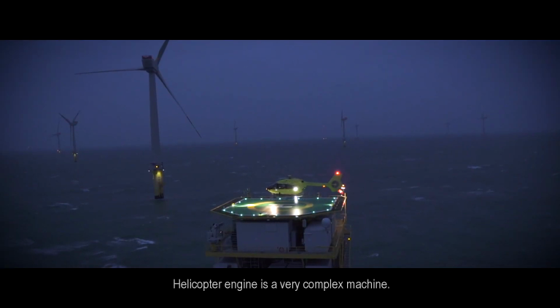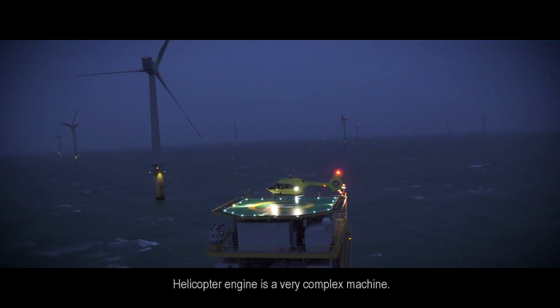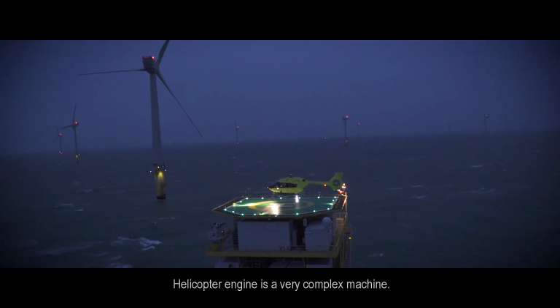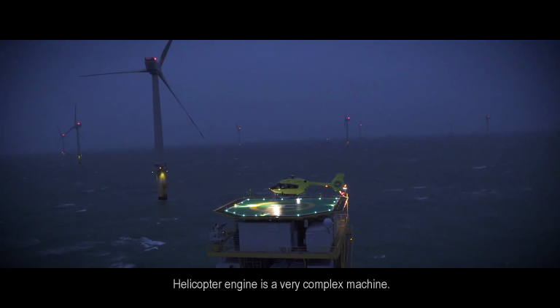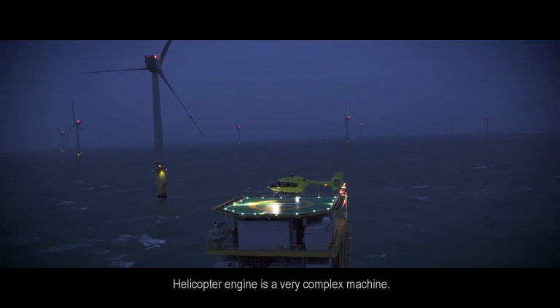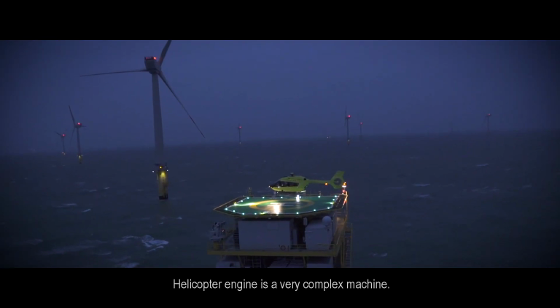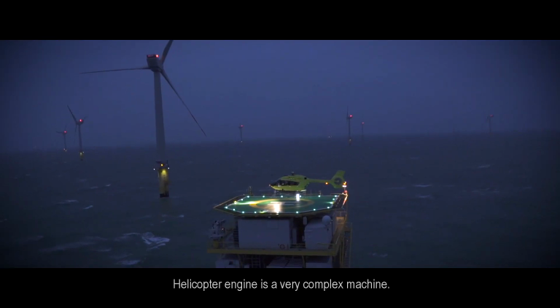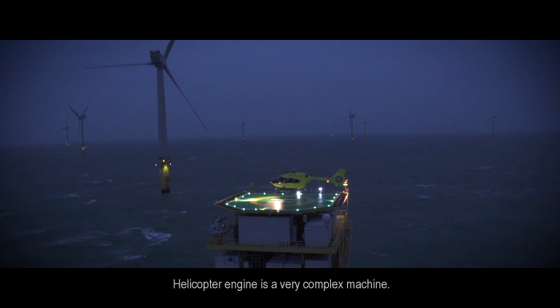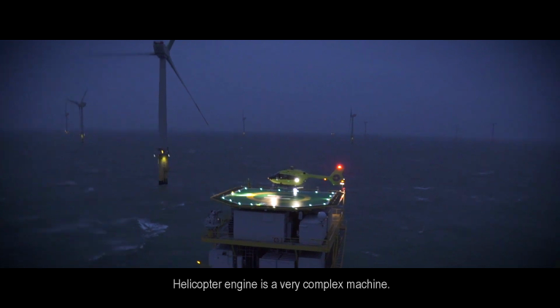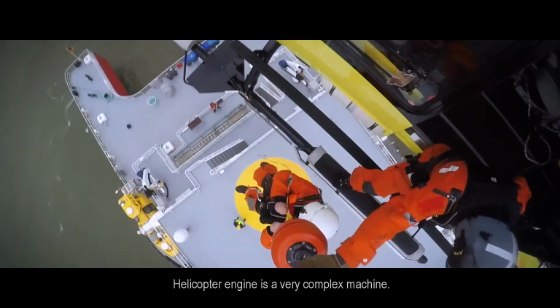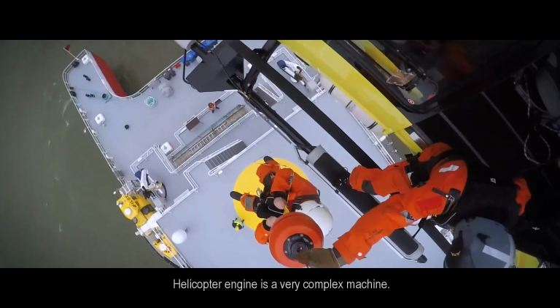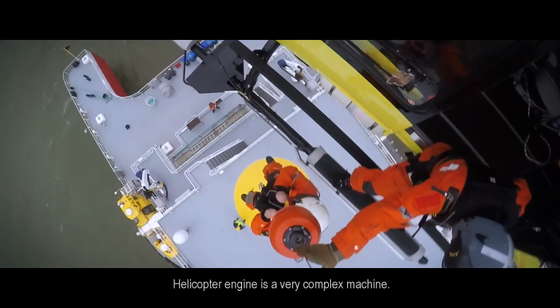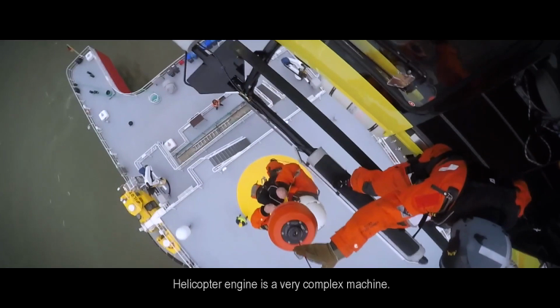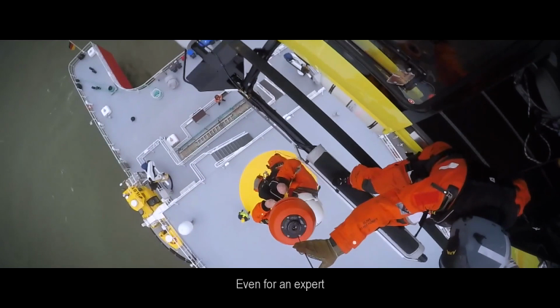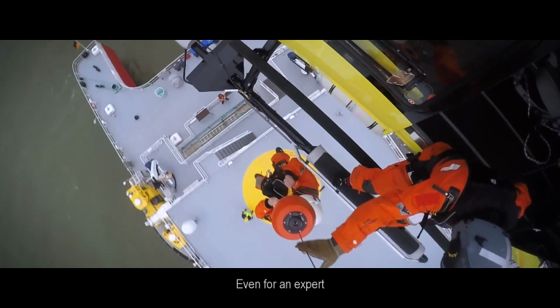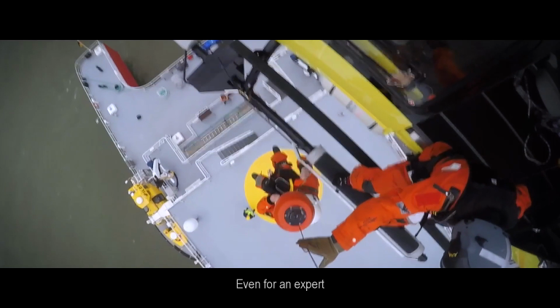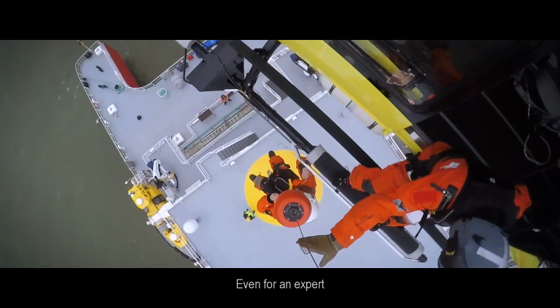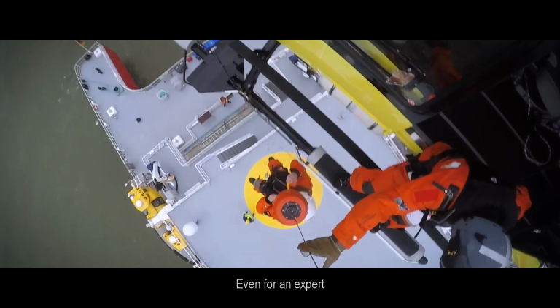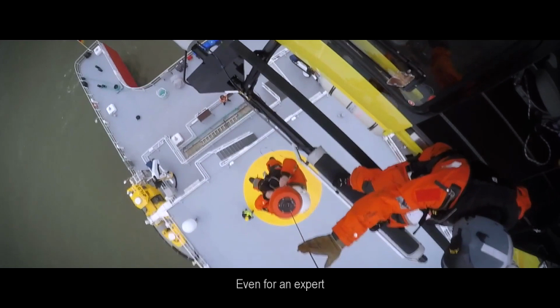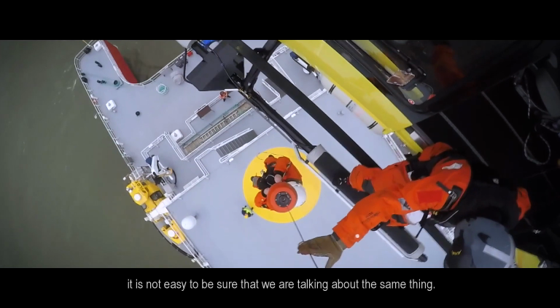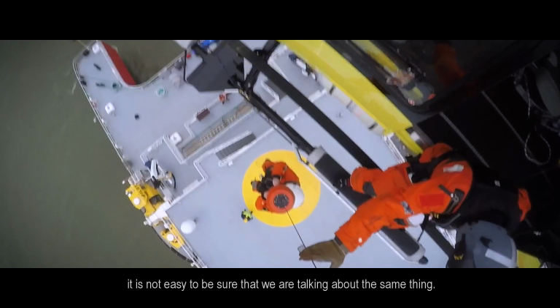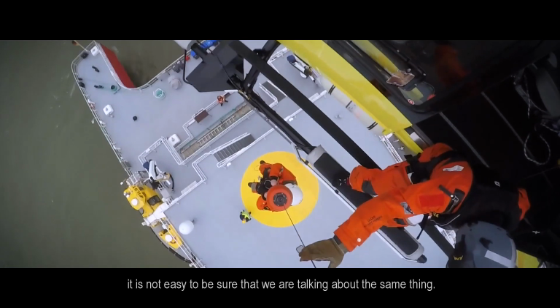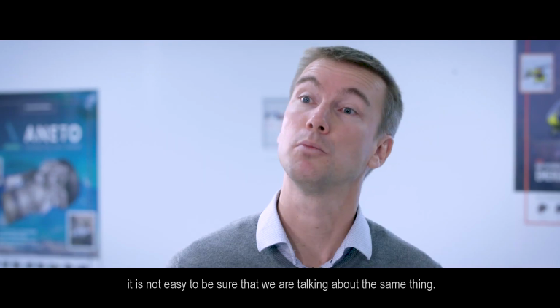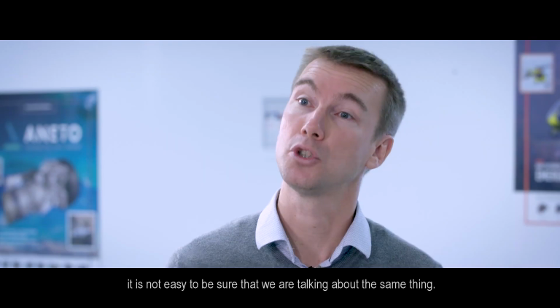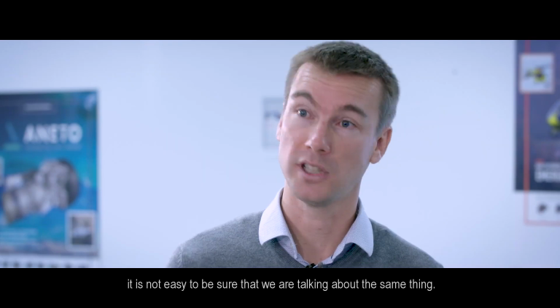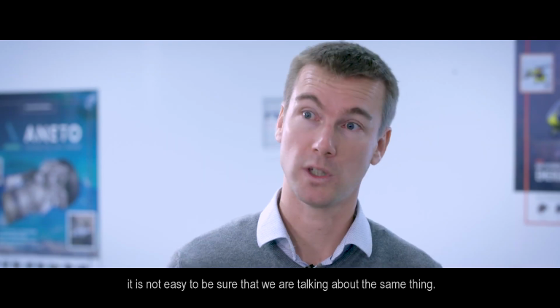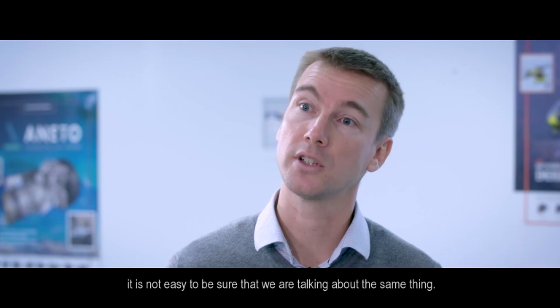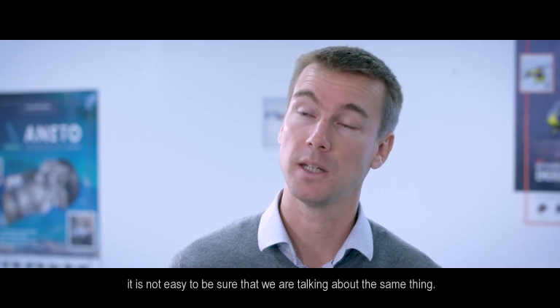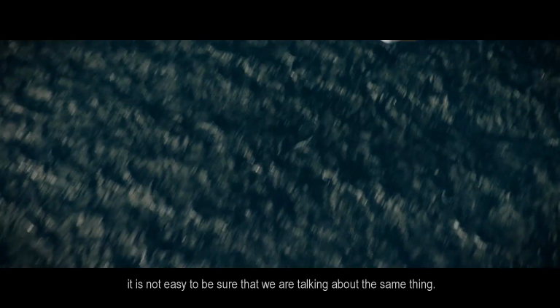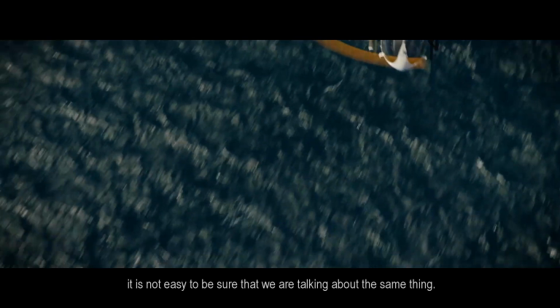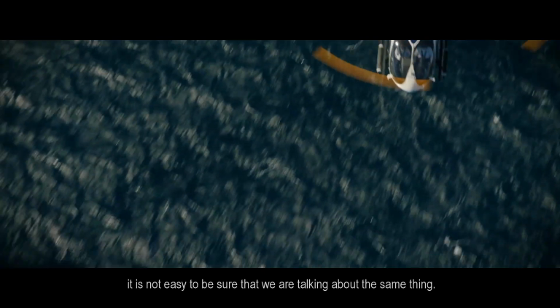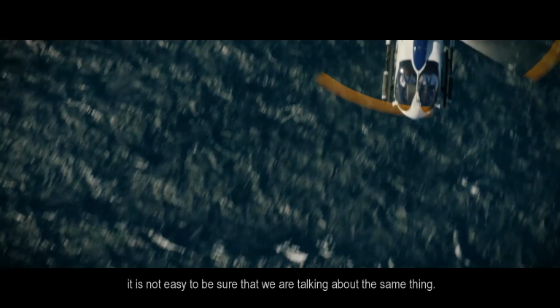A helicopter engine is a very complex machine. Even for an expert, it's not easy to be sure that we are talking about the same thing.